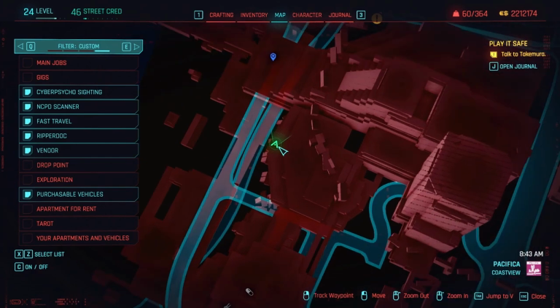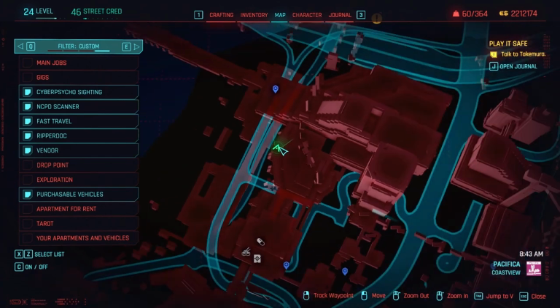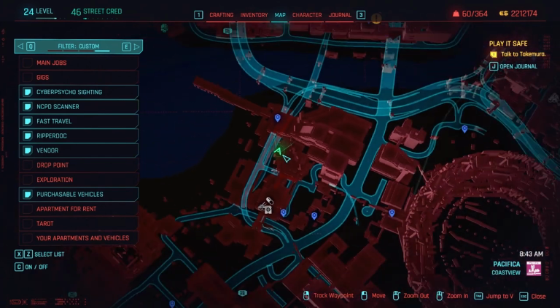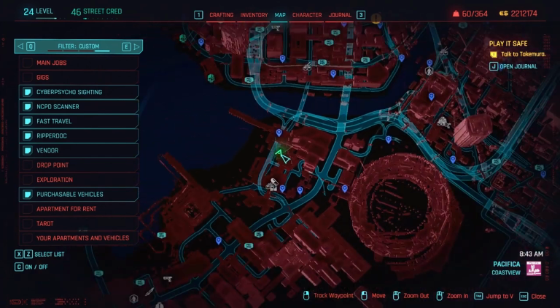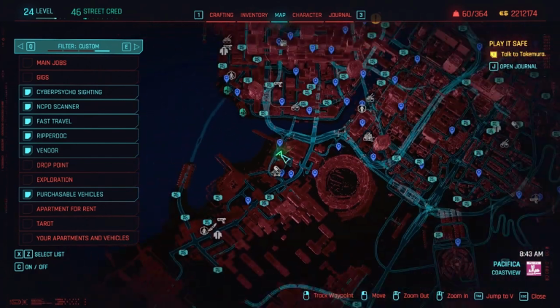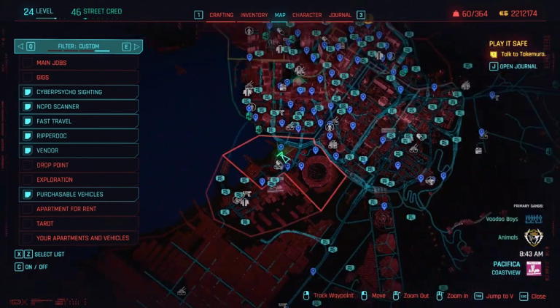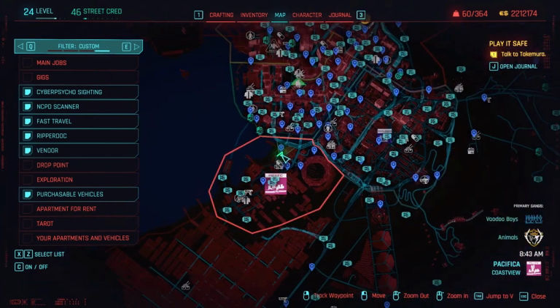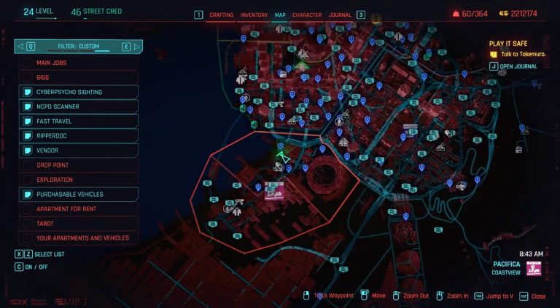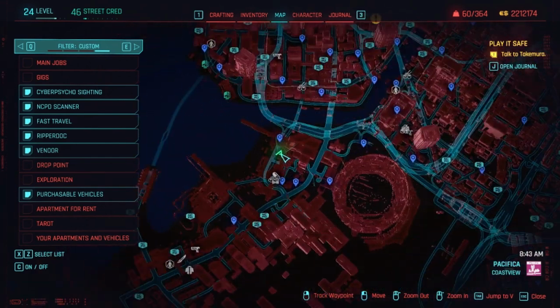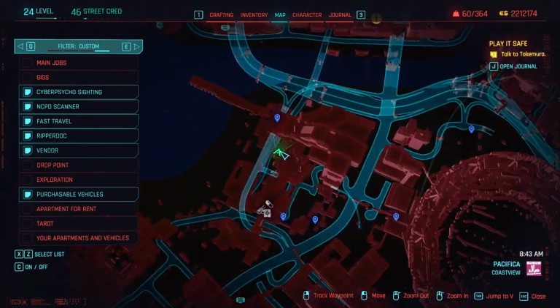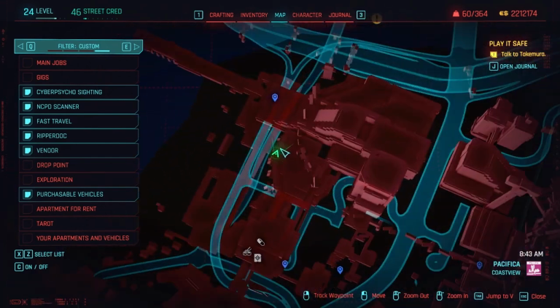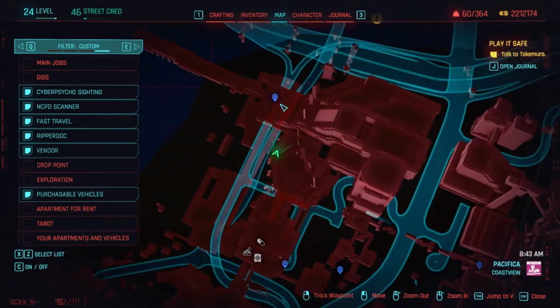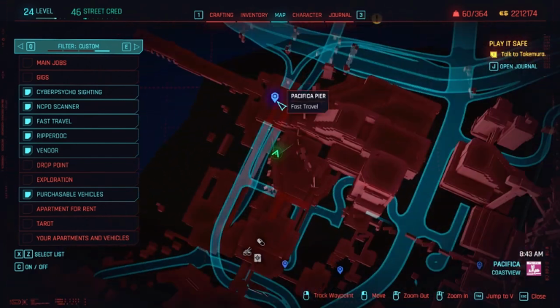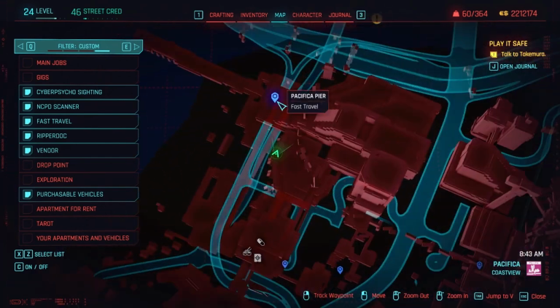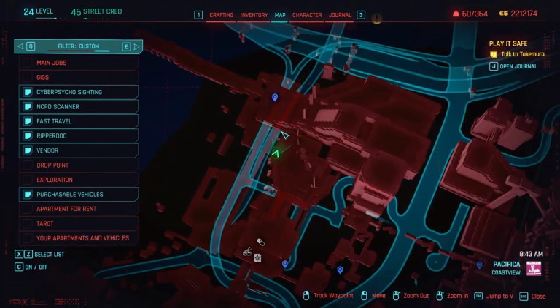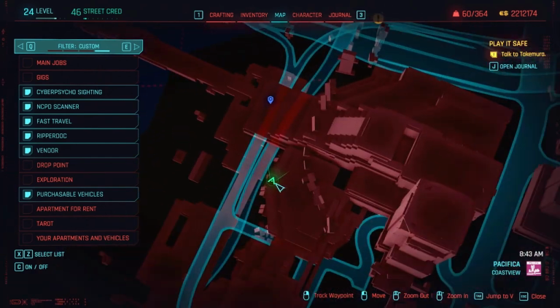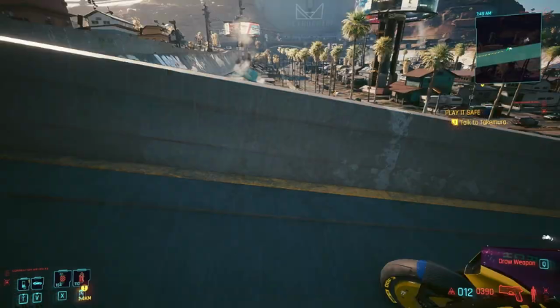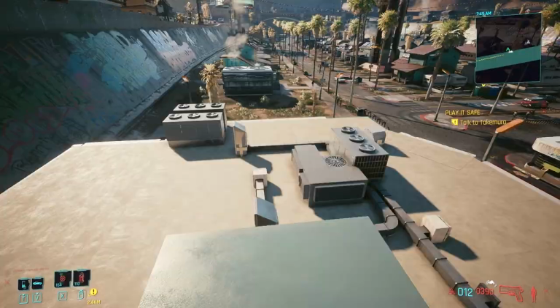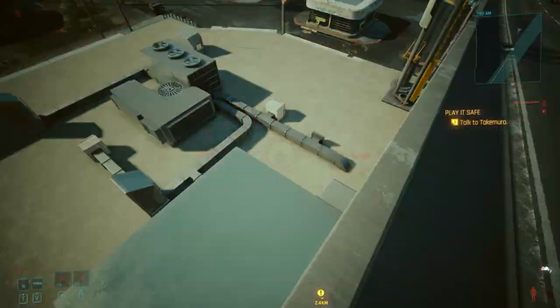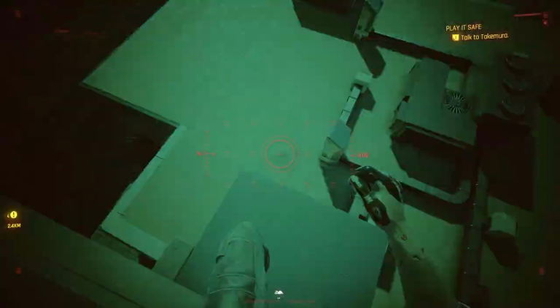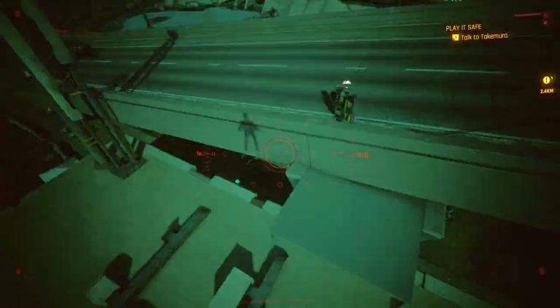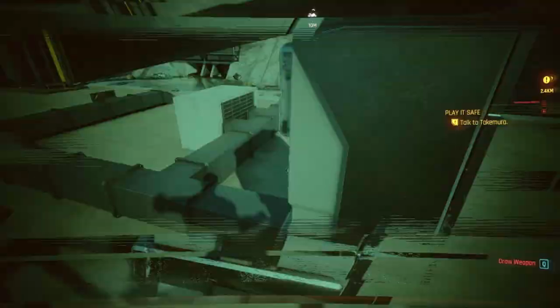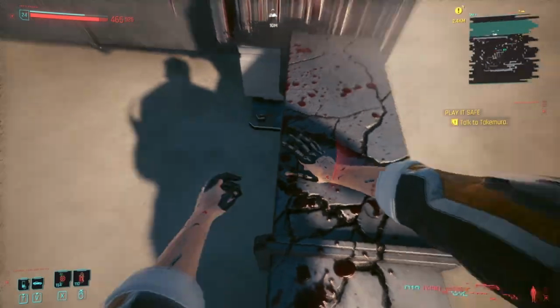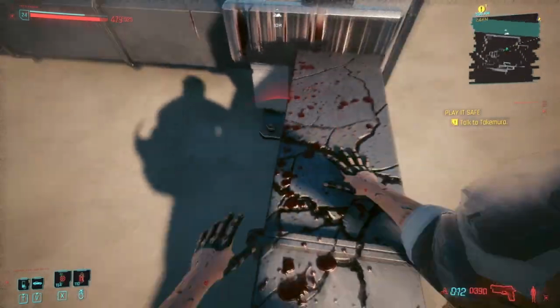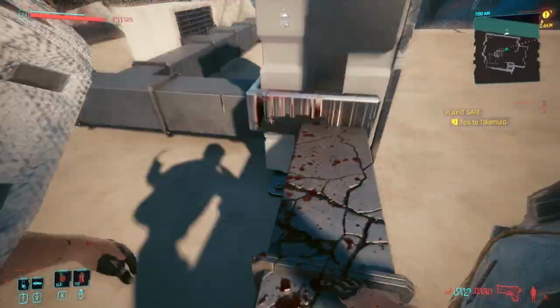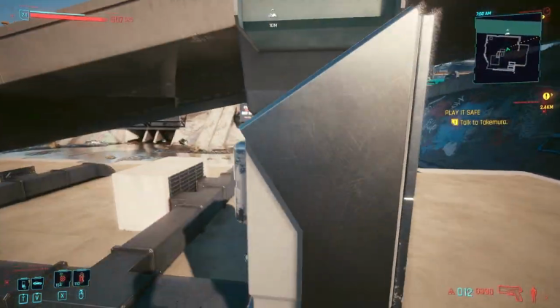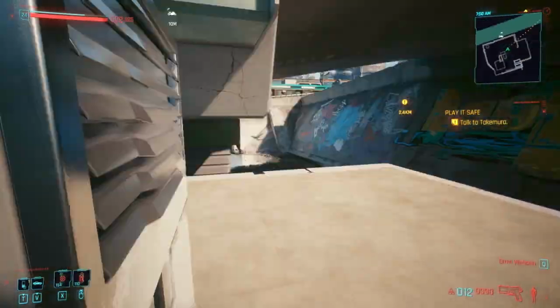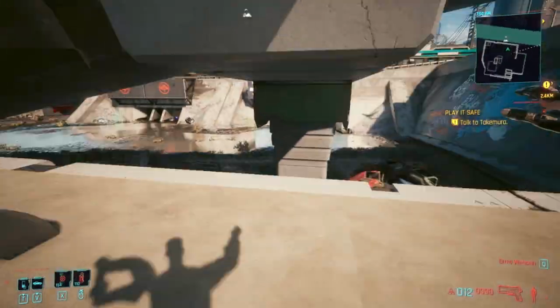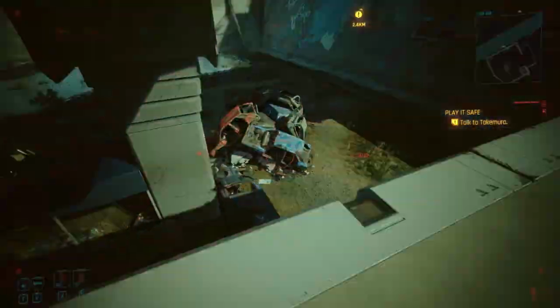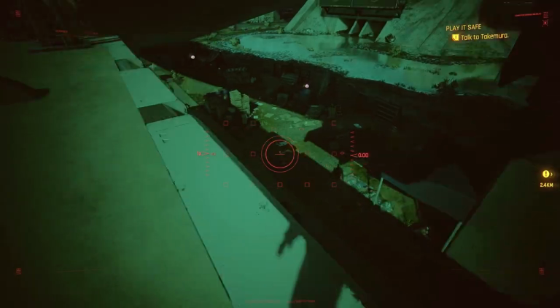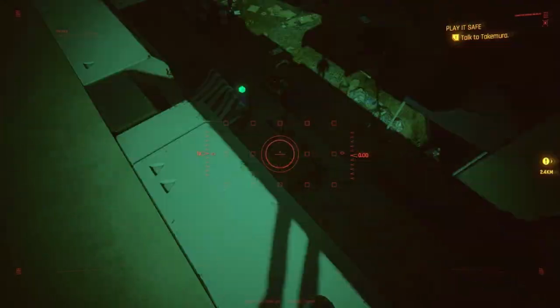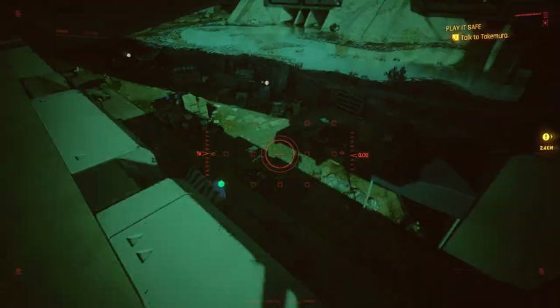The Rocker shirt is found on a body at a stage in Coast View Pacifica. The Rocker aviators are found on a body in Rancho Coronado.